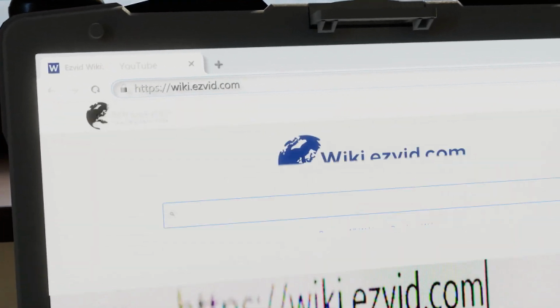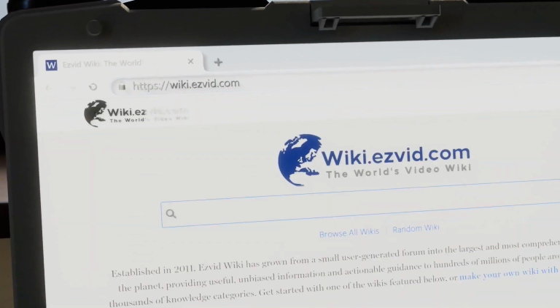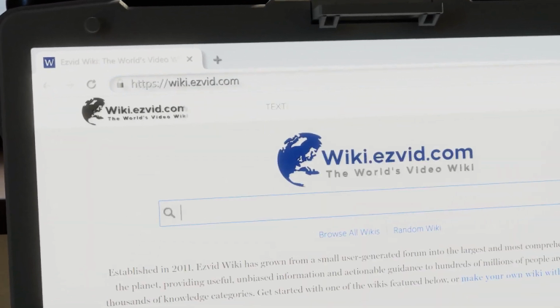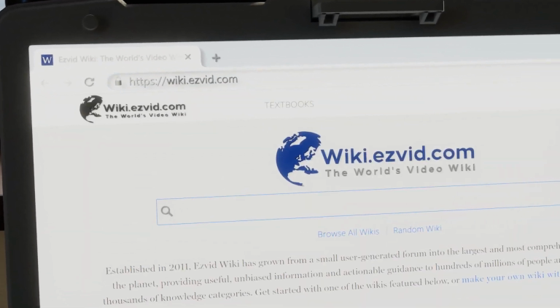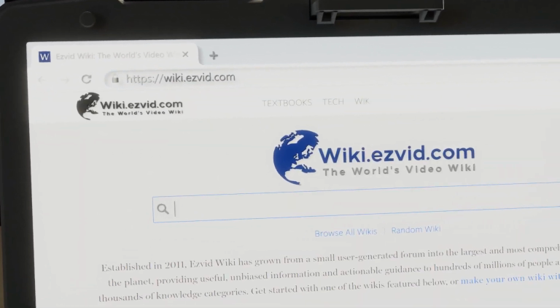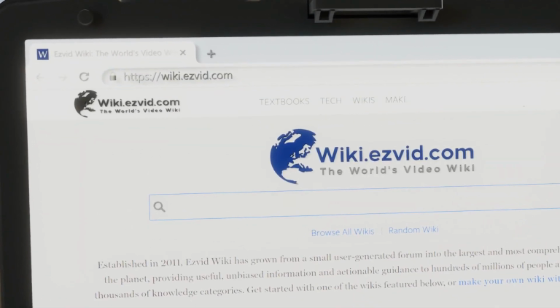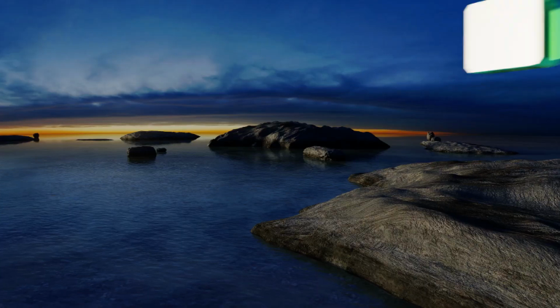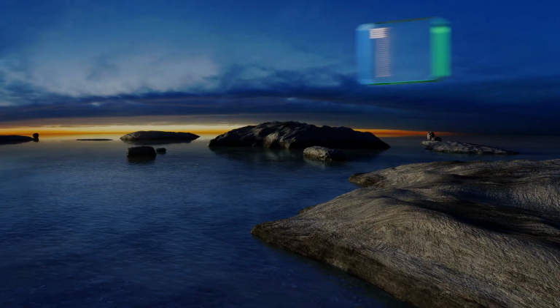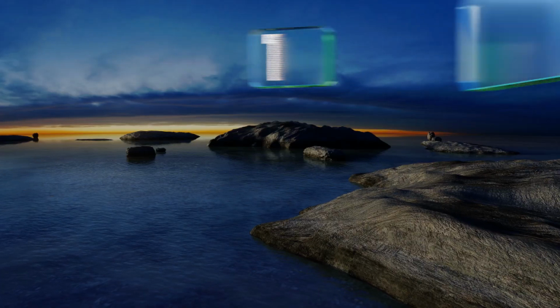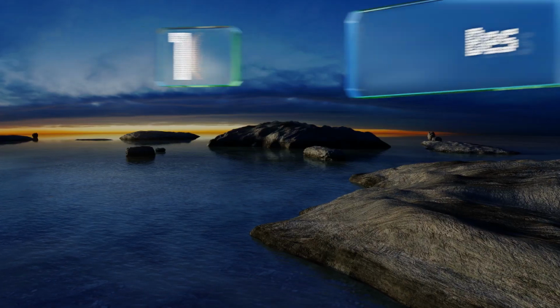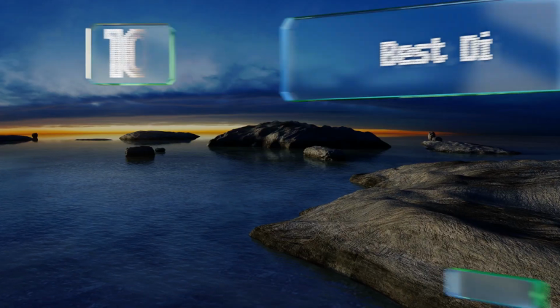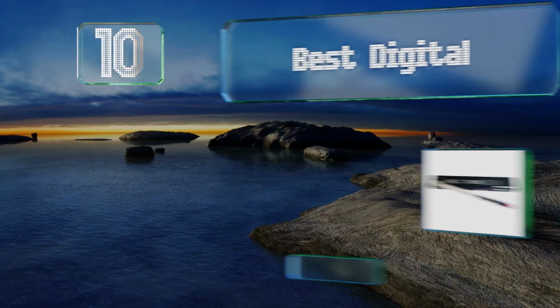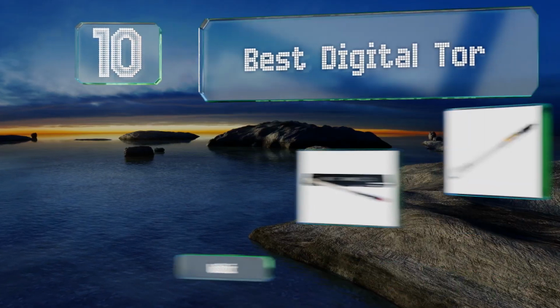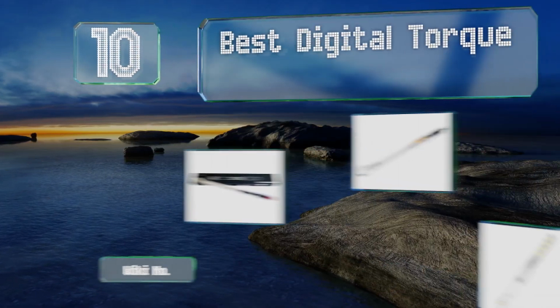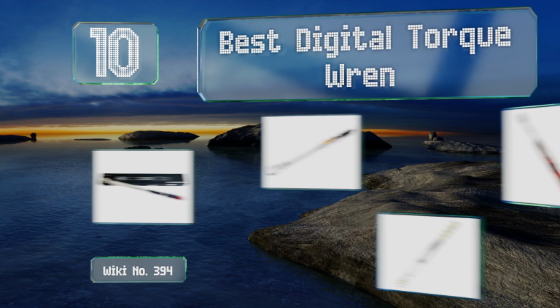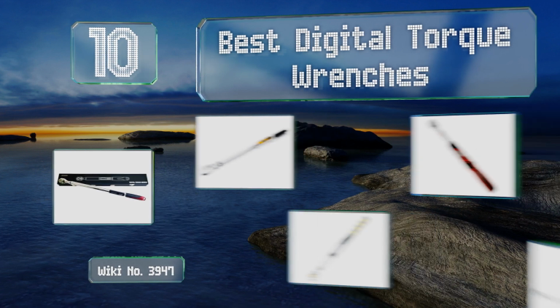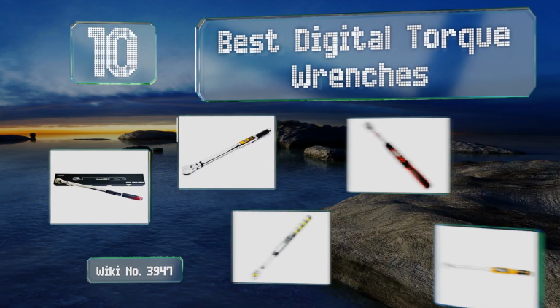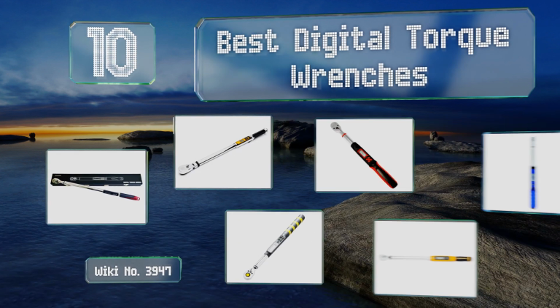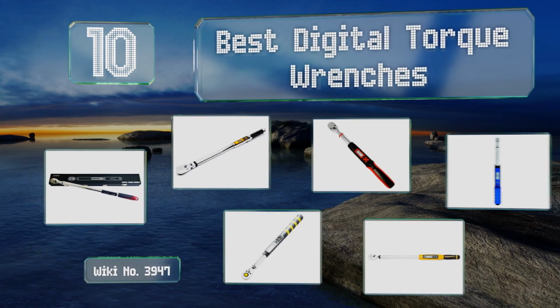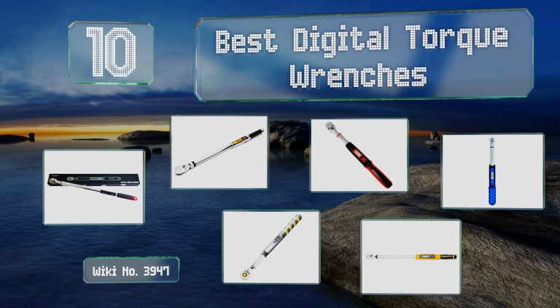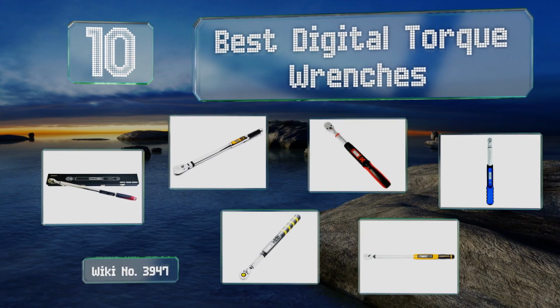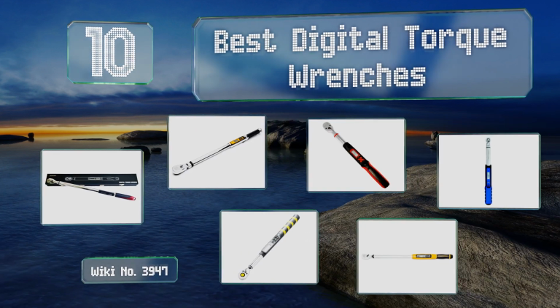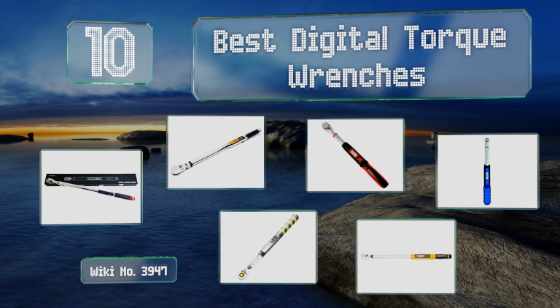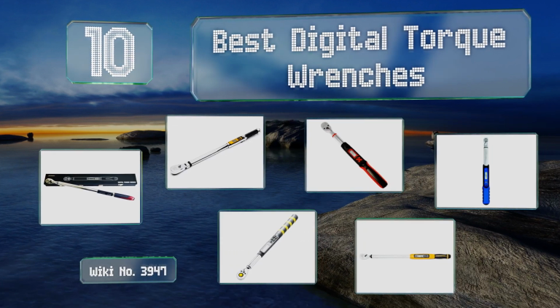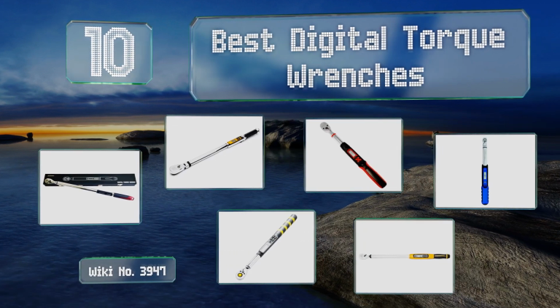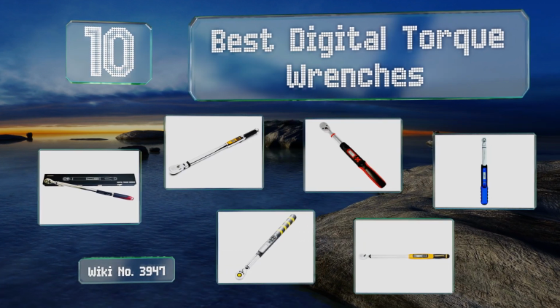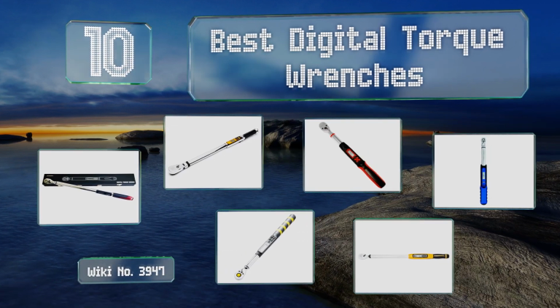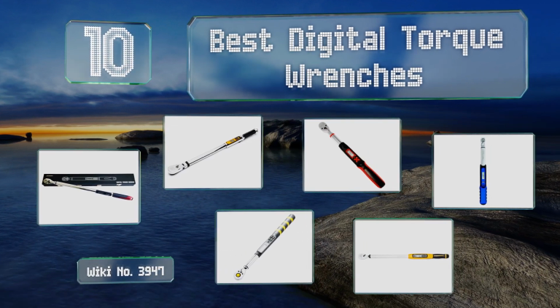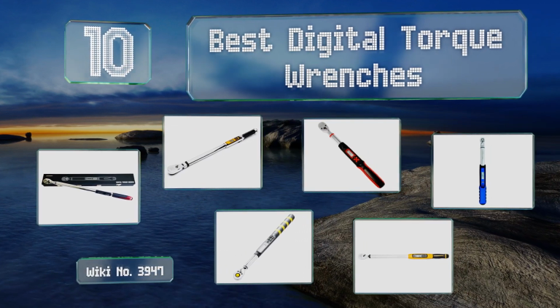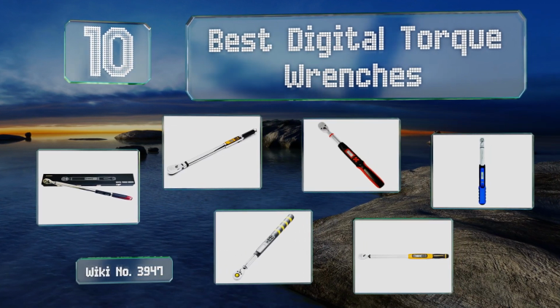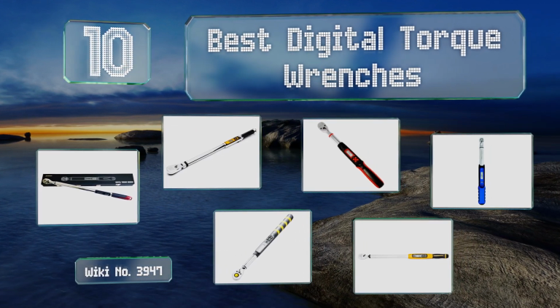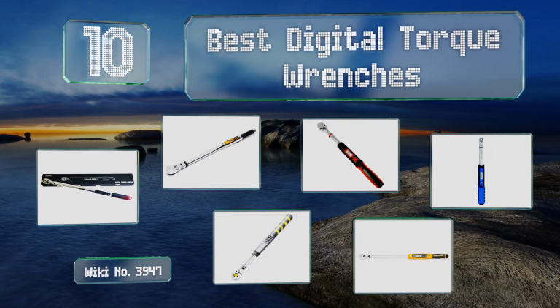EasyVid presents the 10 best digital torque wrenches. Let's get started with the list.